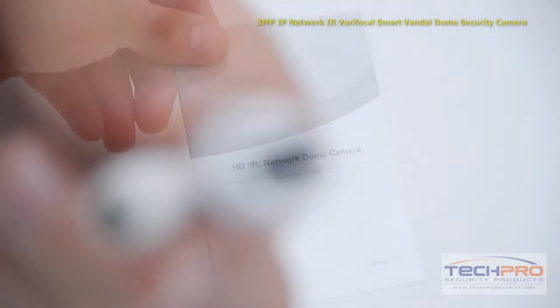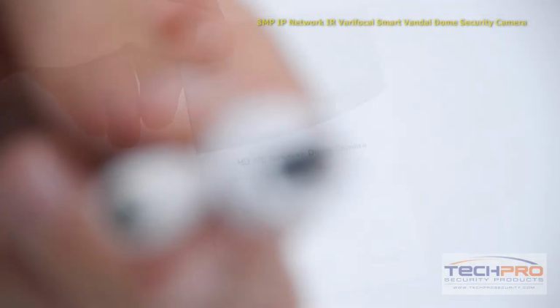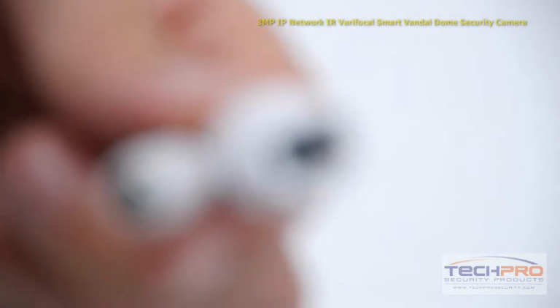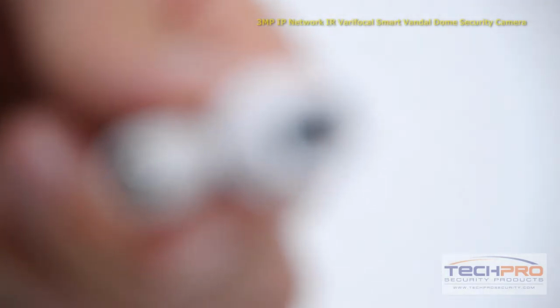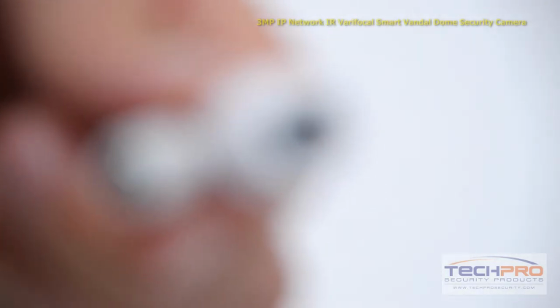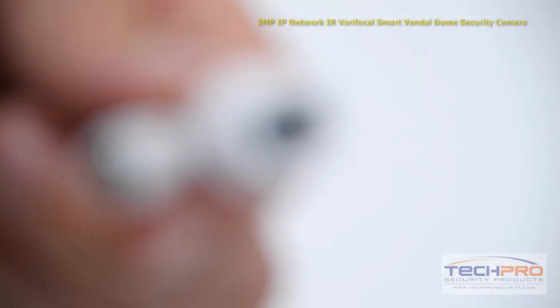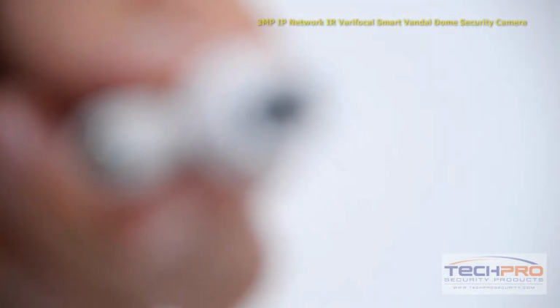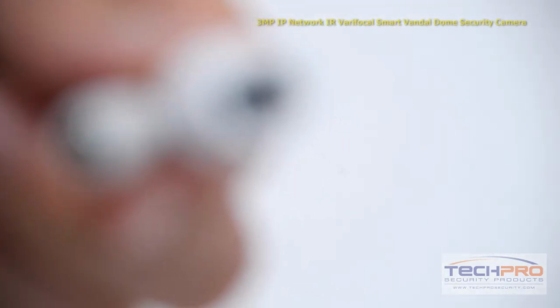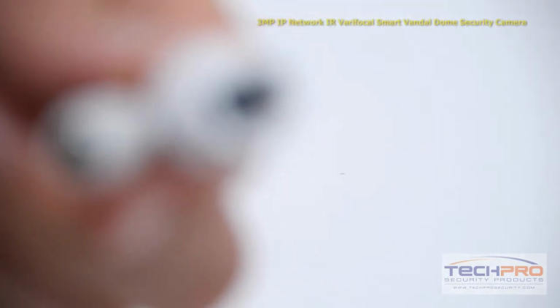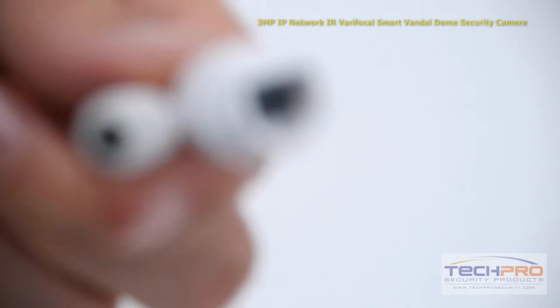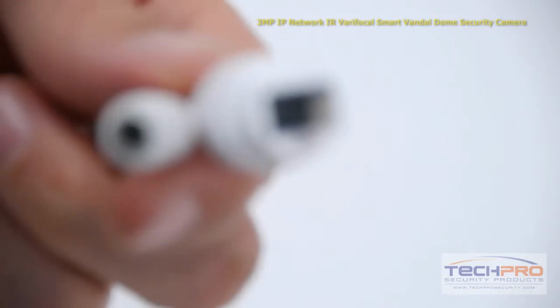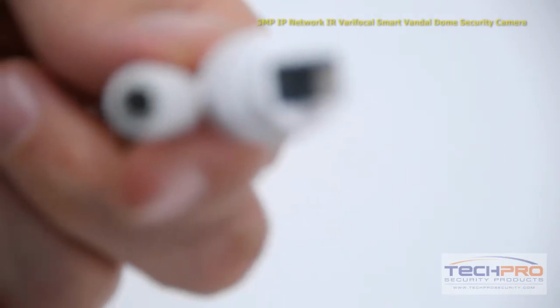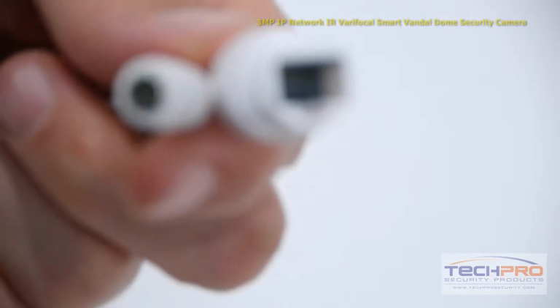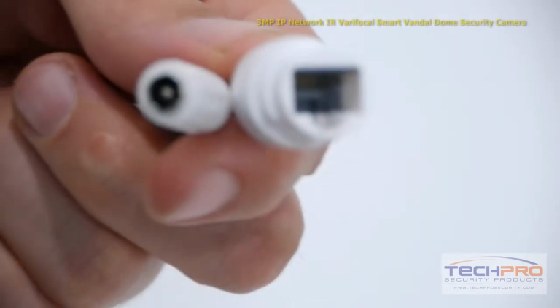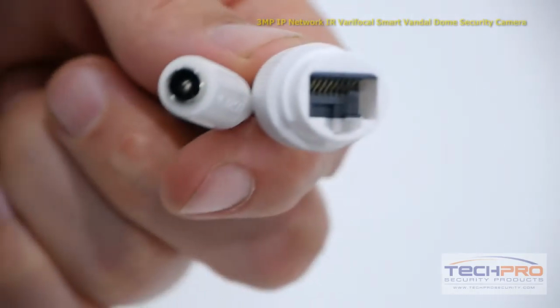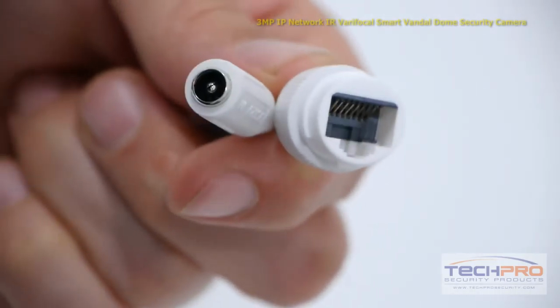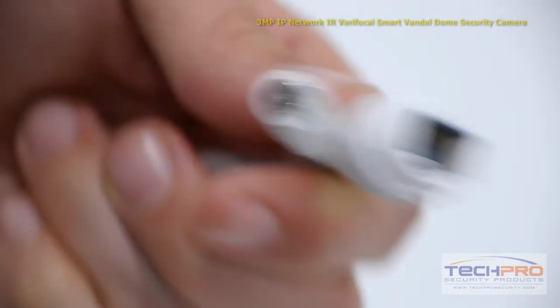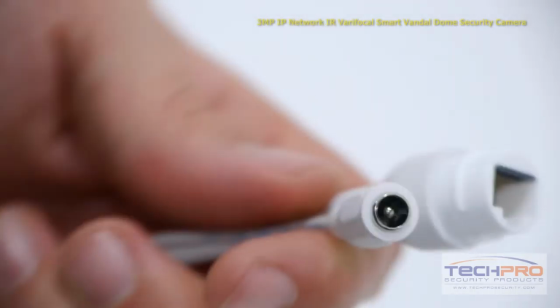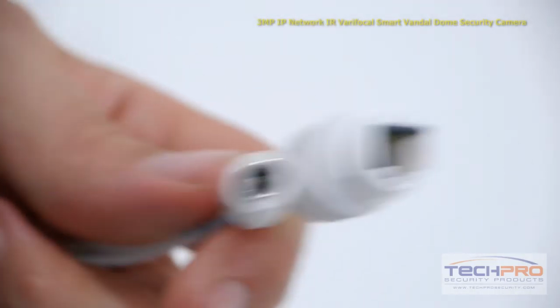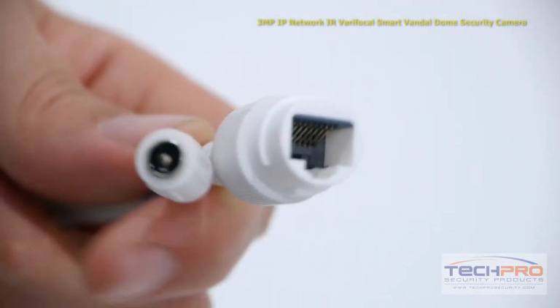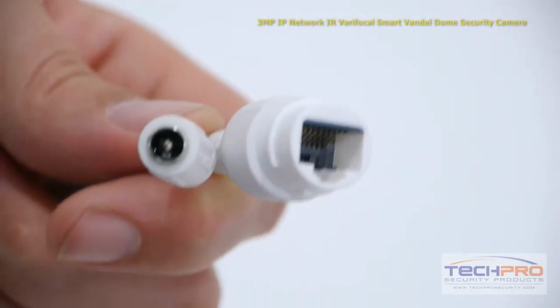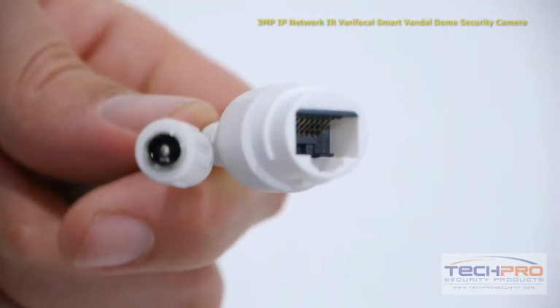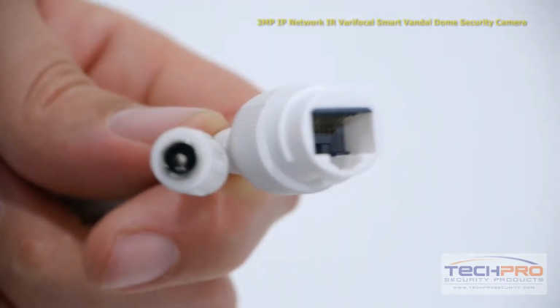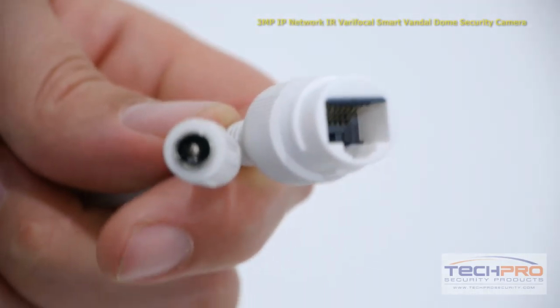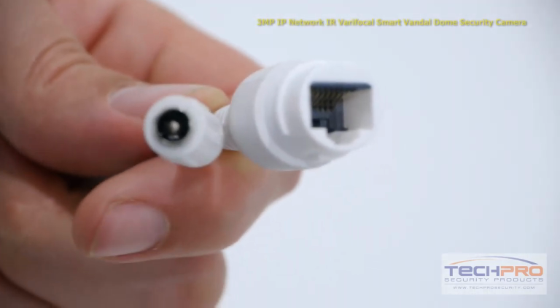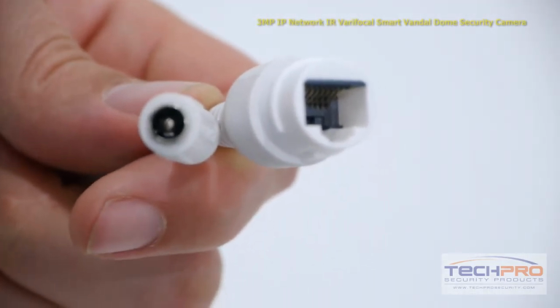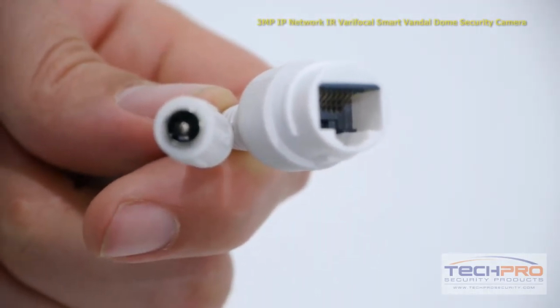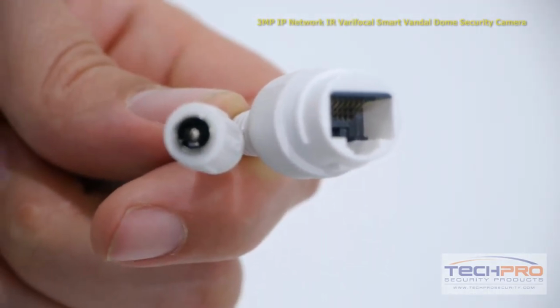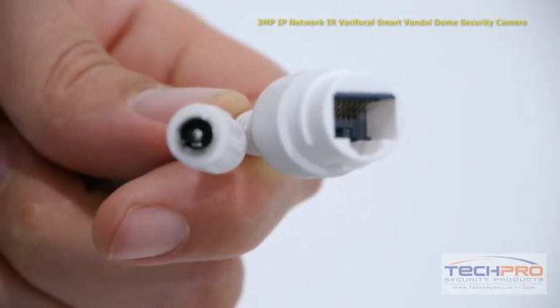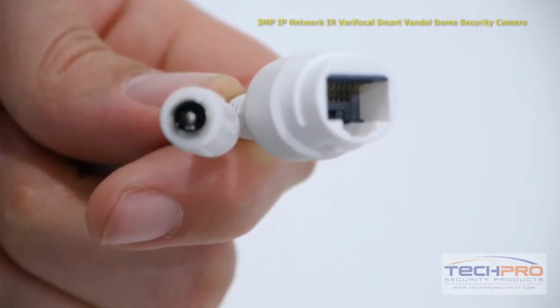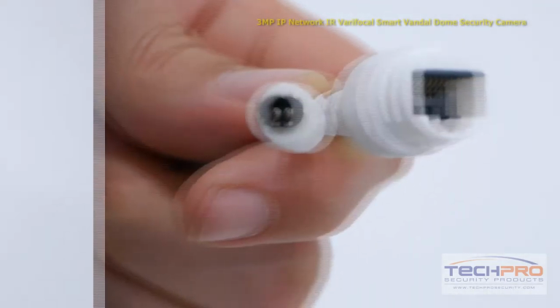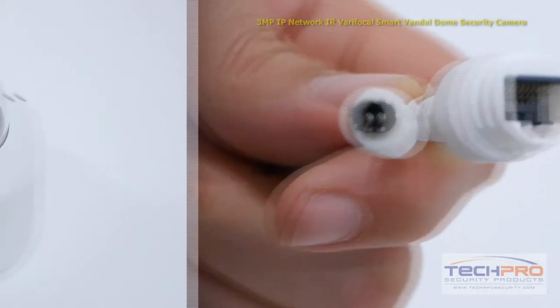This camera comes with the following connectors: a 12 volt DC power connector and an RJ45 connector.